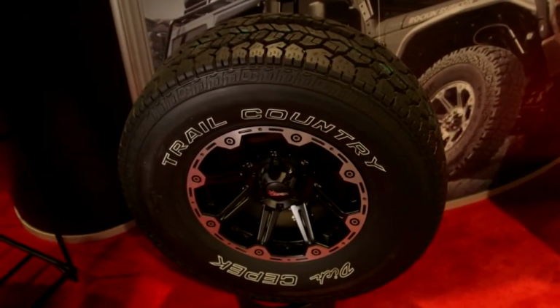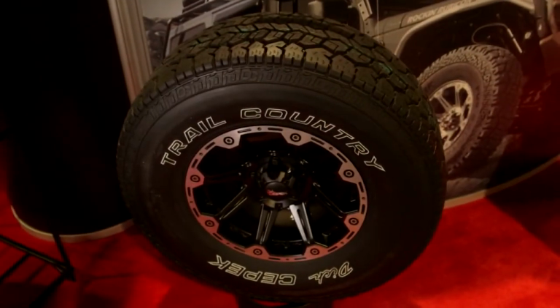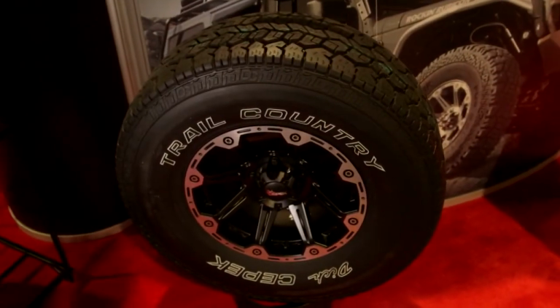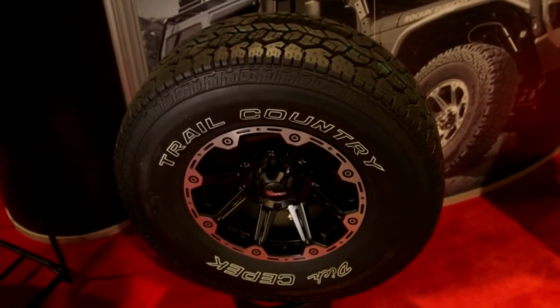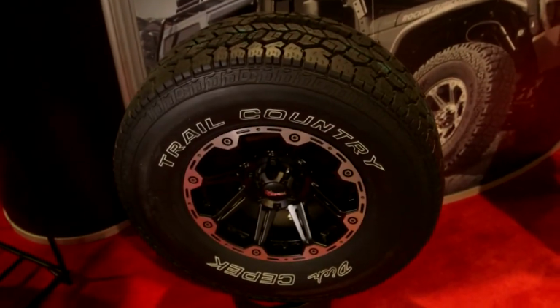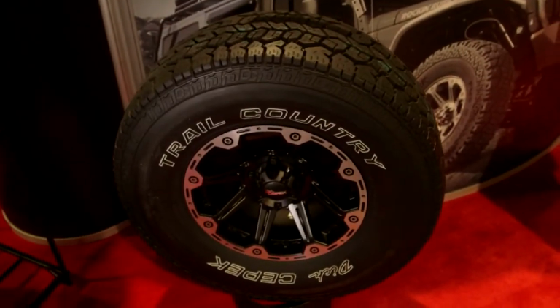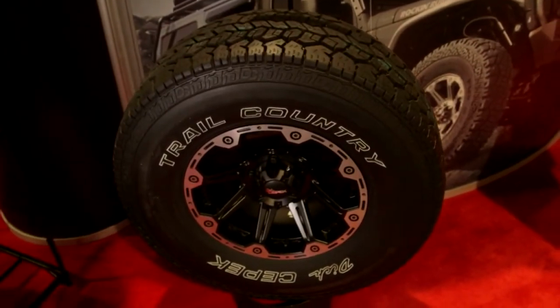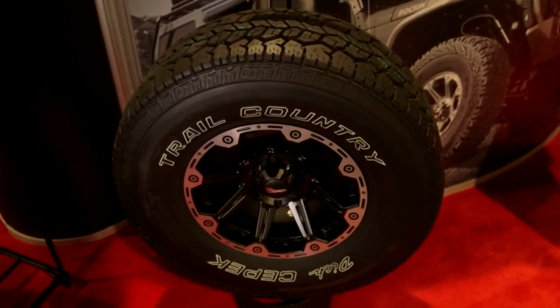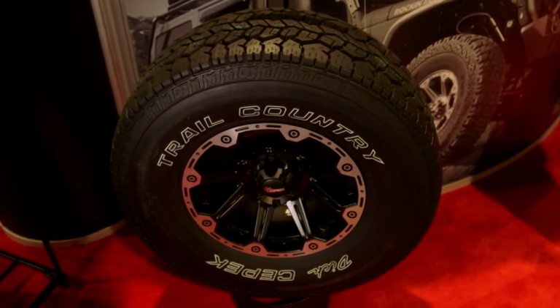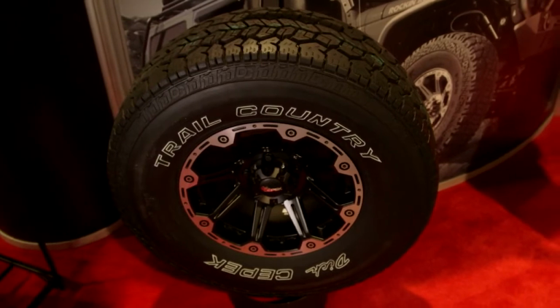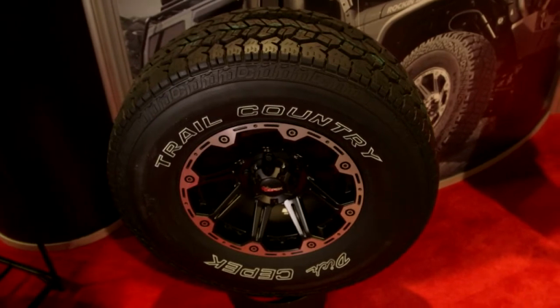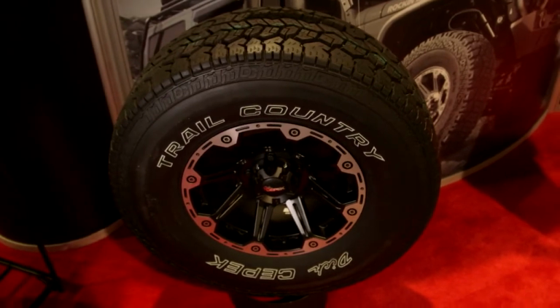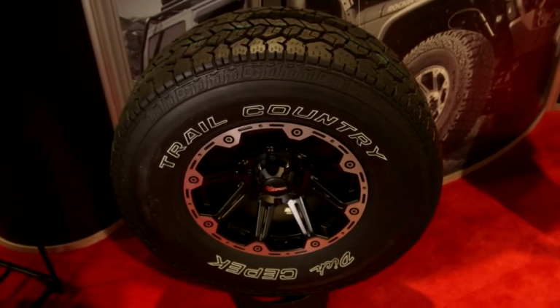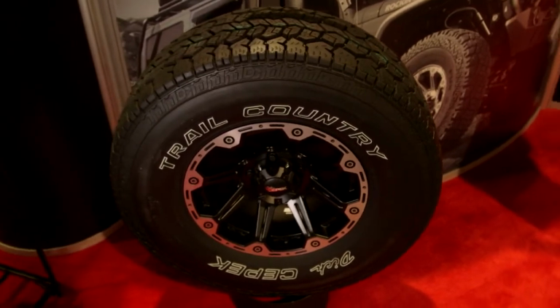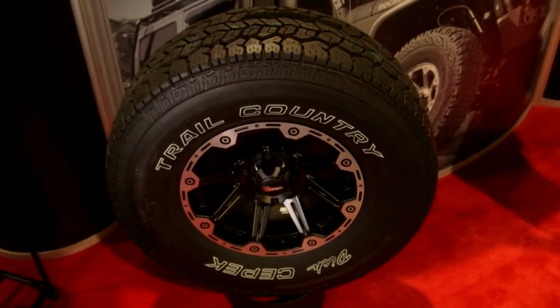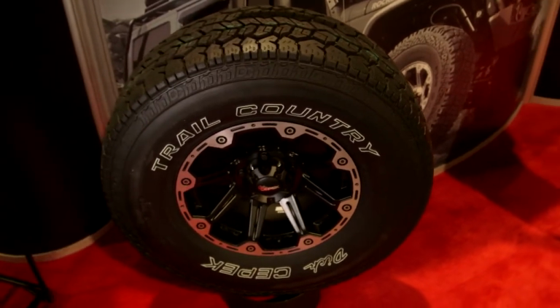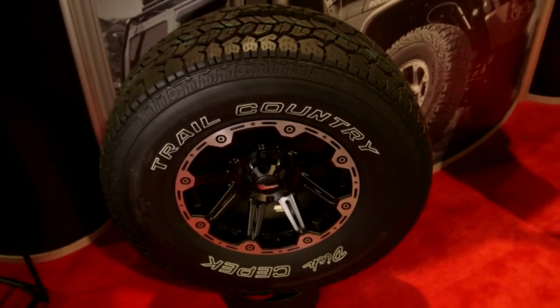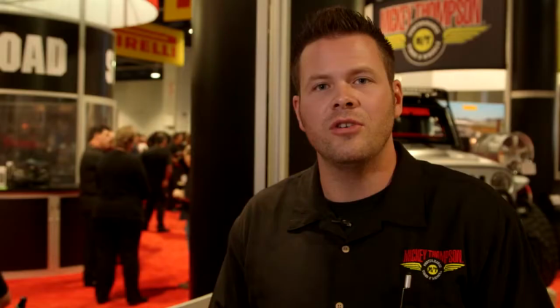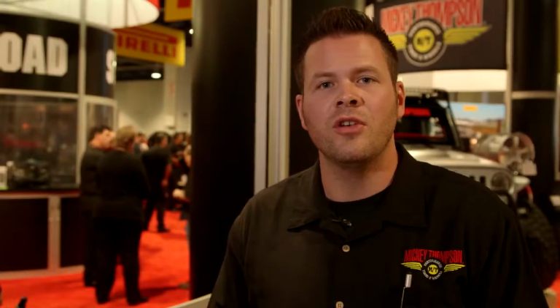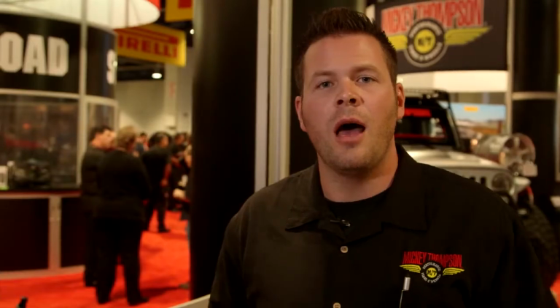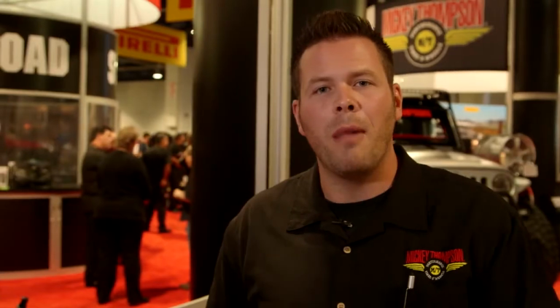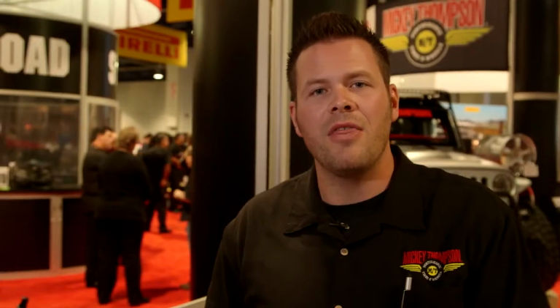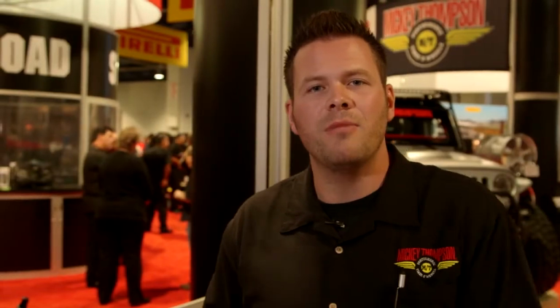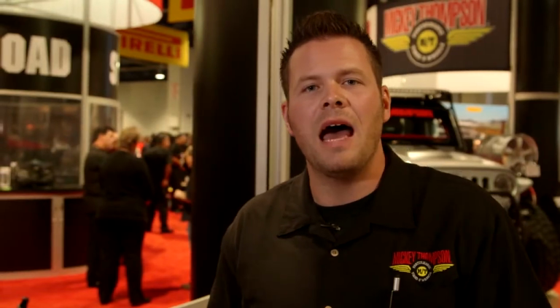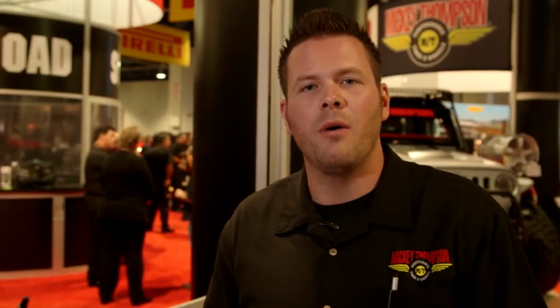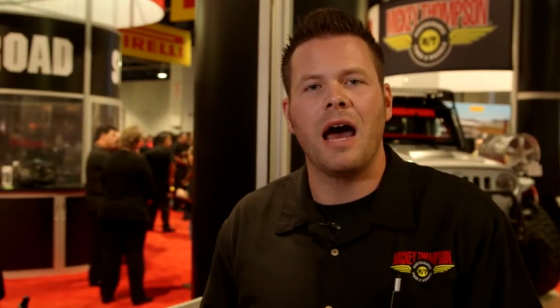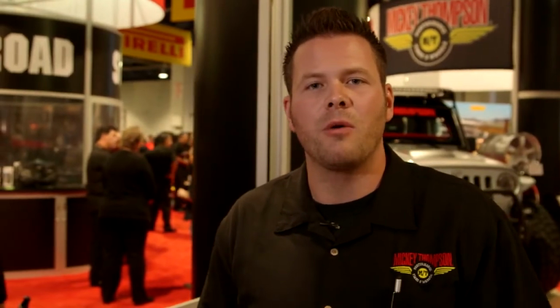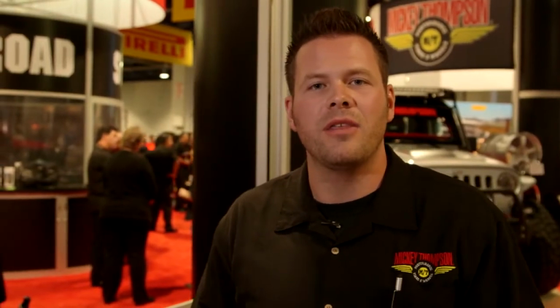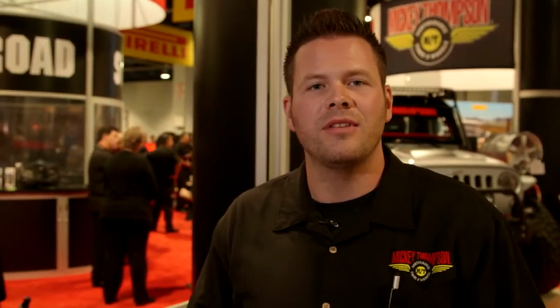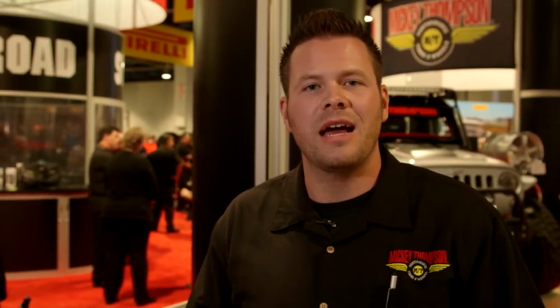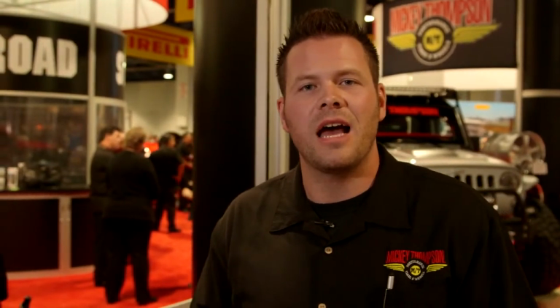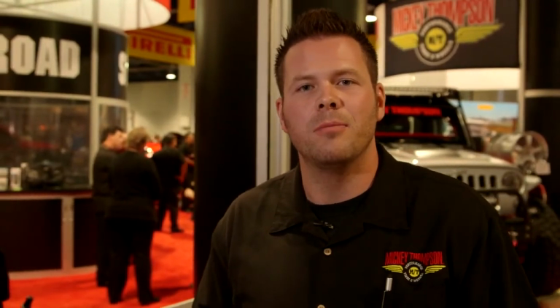So when you're ready to upgrade to your set of Dick CPEC Trail Countries, buy them now at AutoAnything.com.